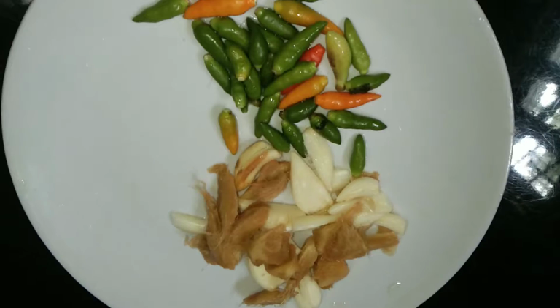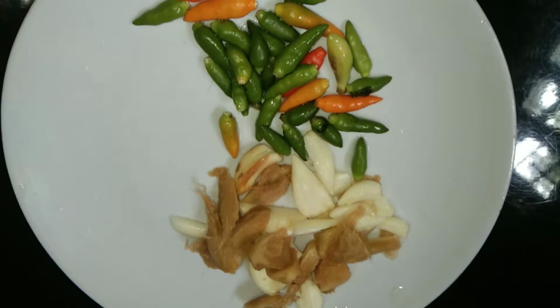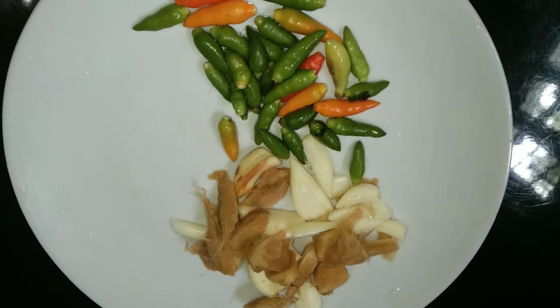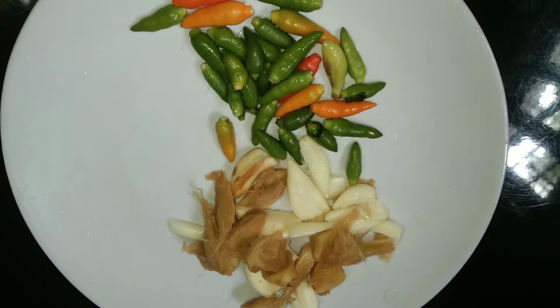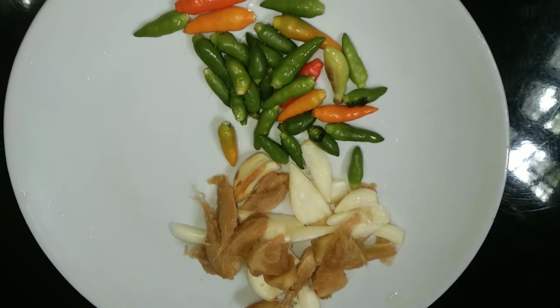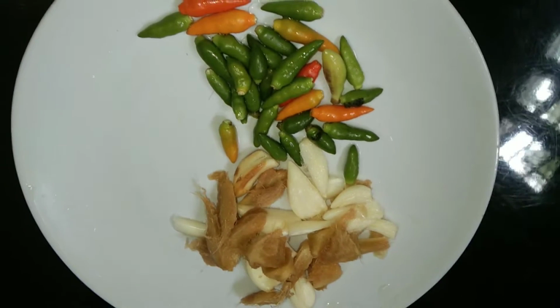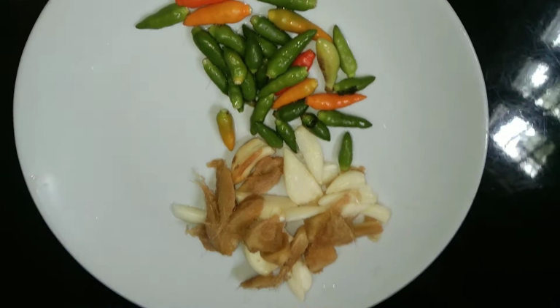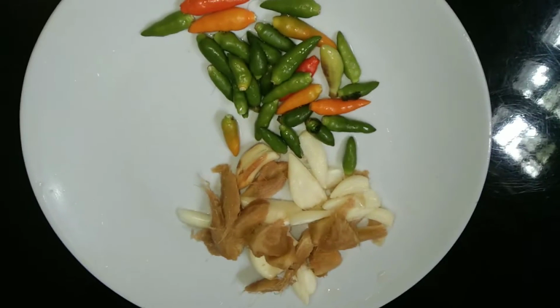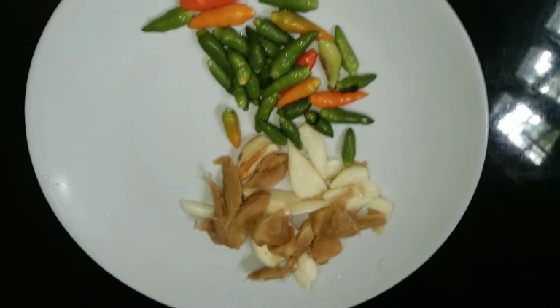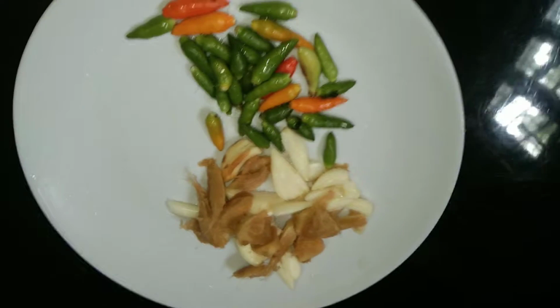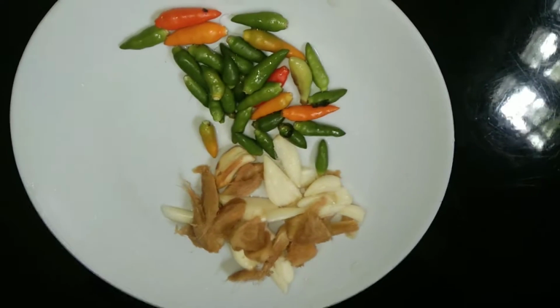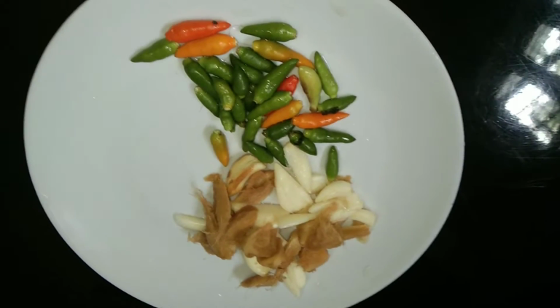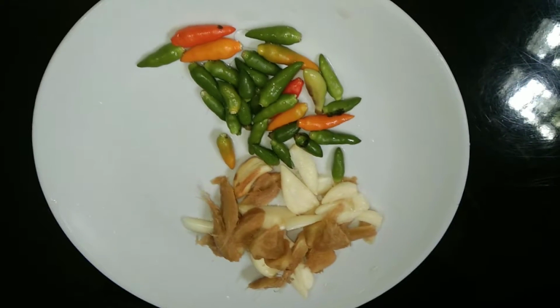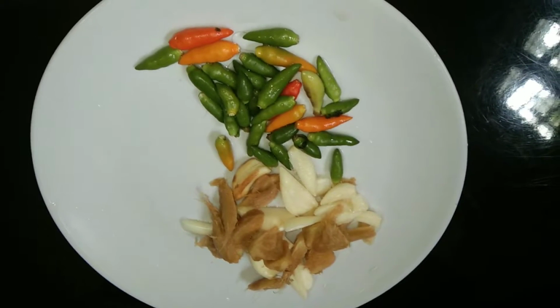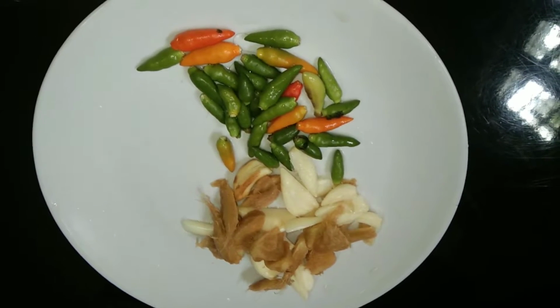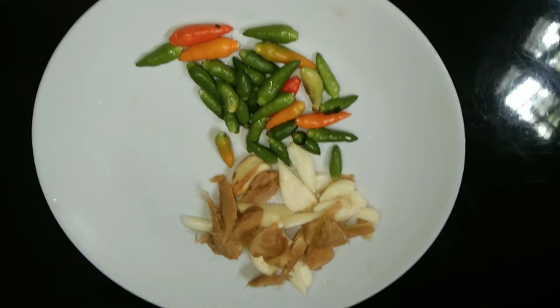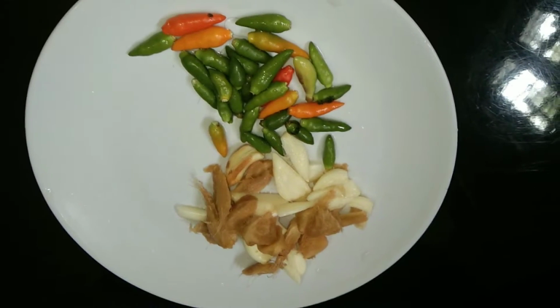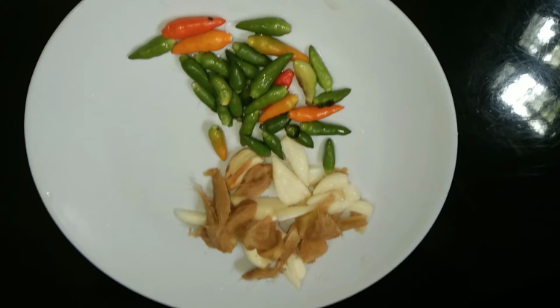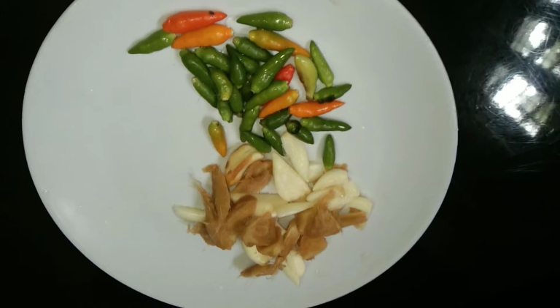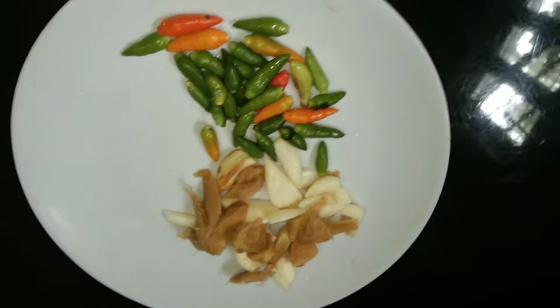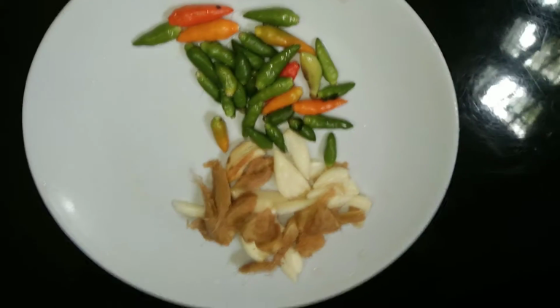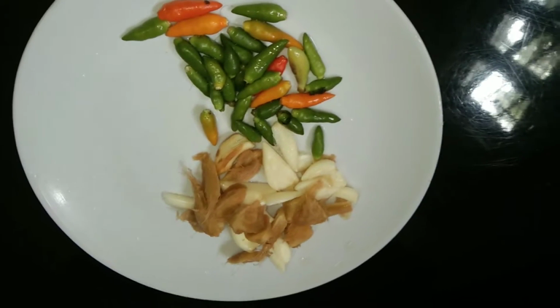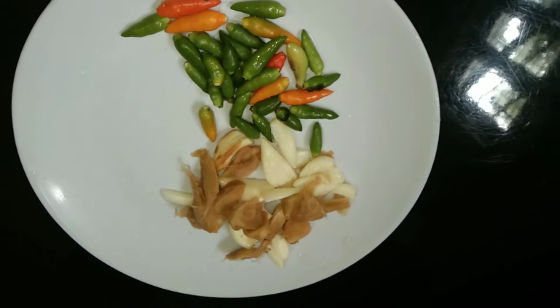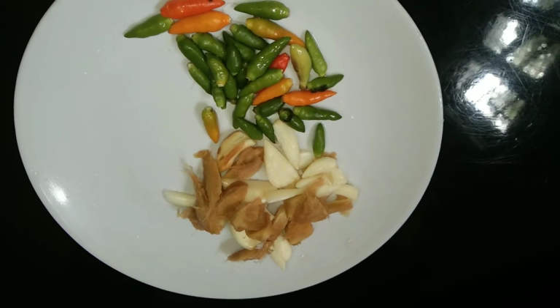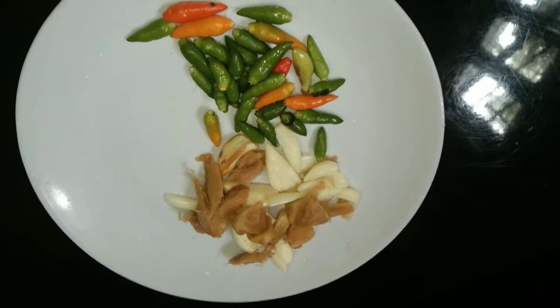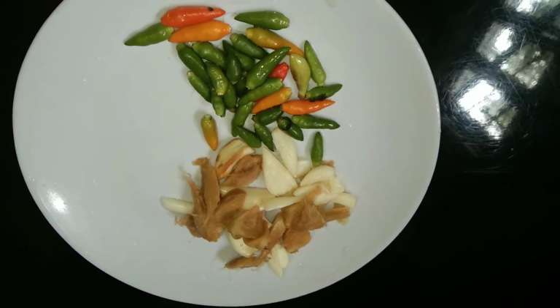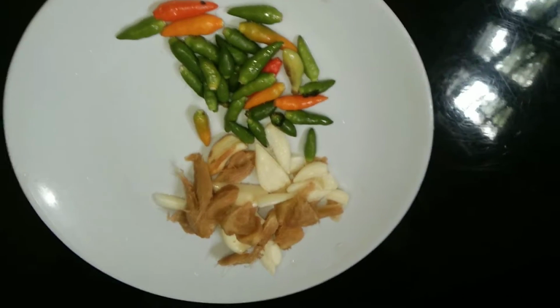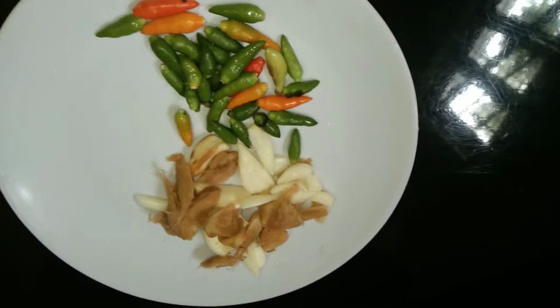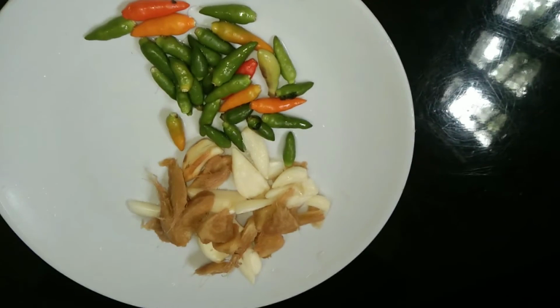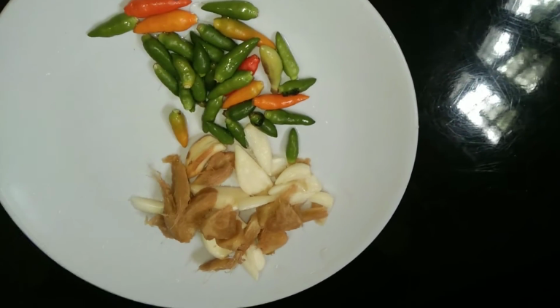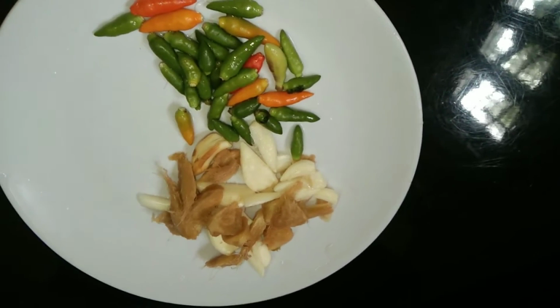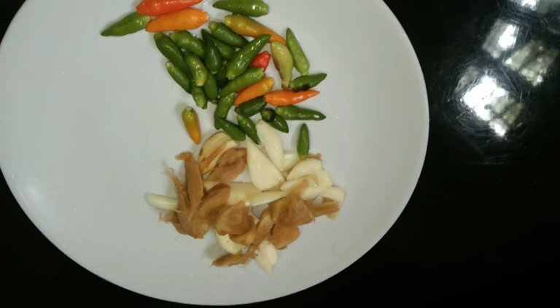This is a fish fry recipe. I am going to make a fish fry recipe.